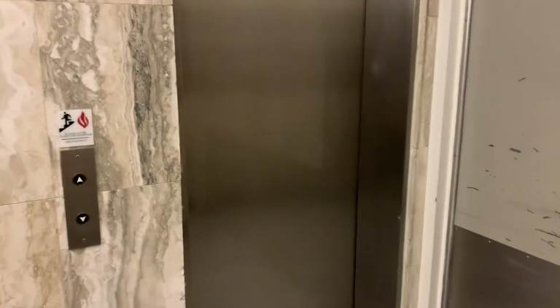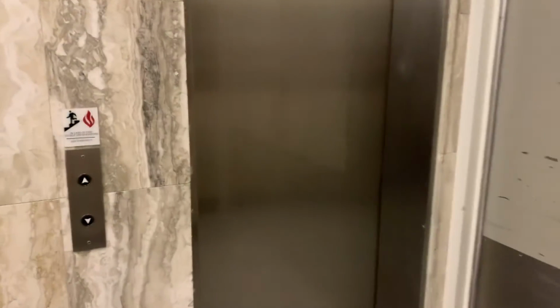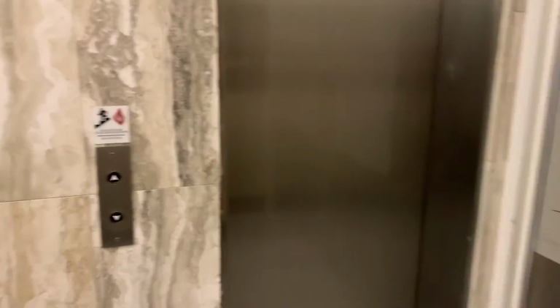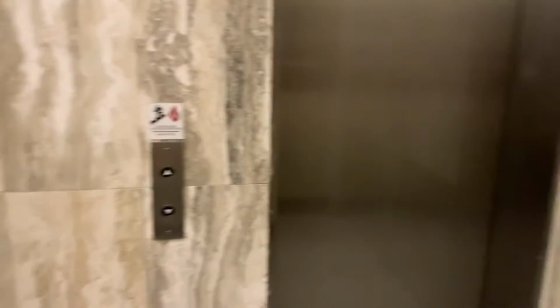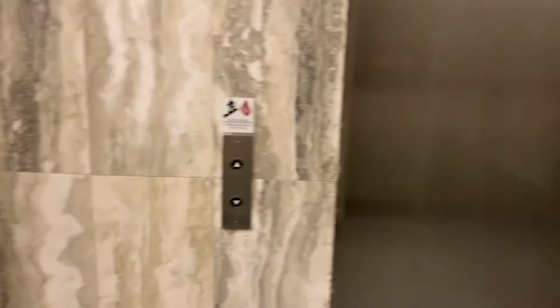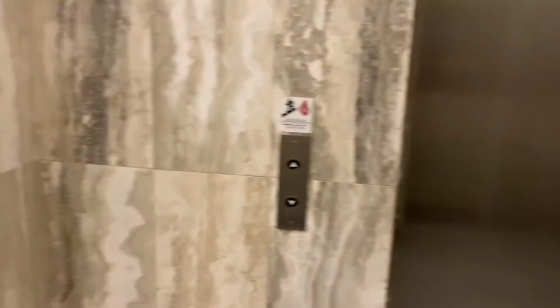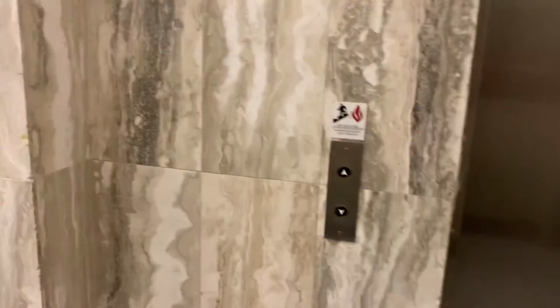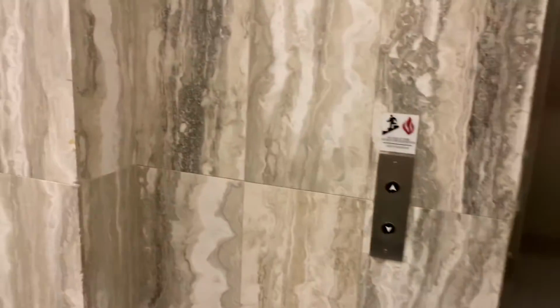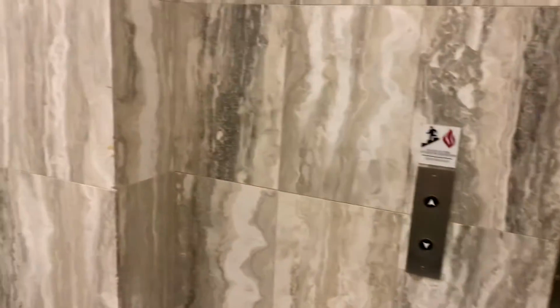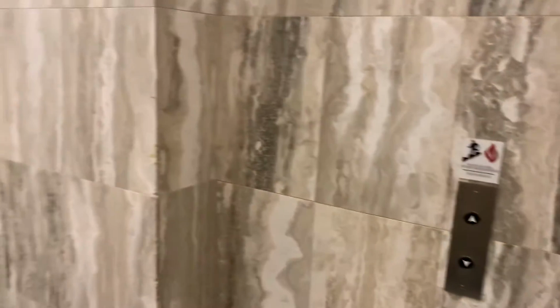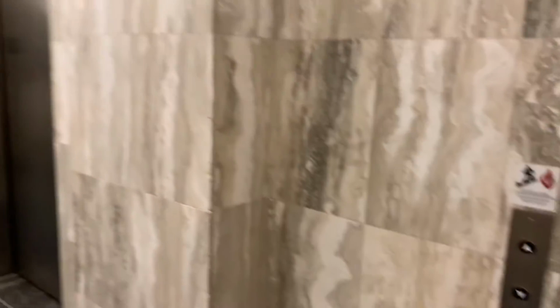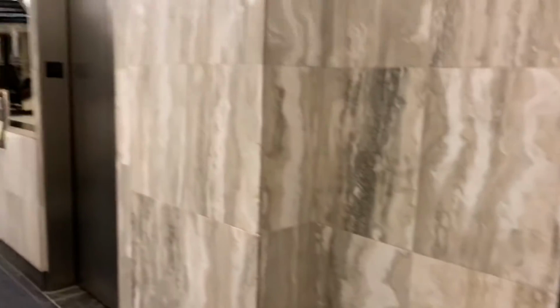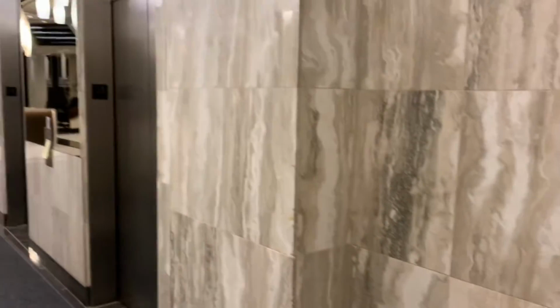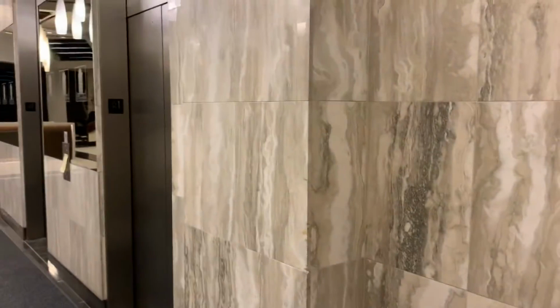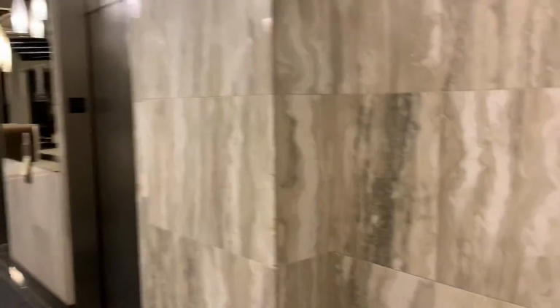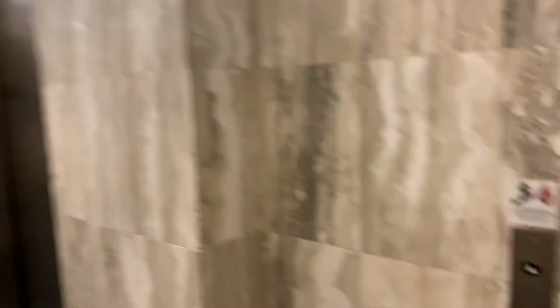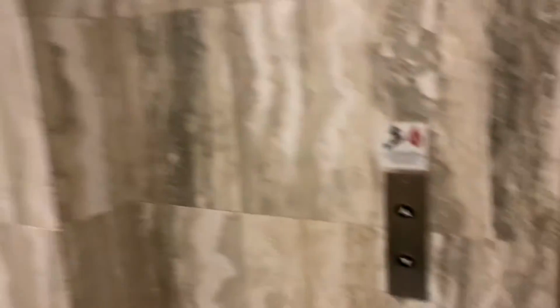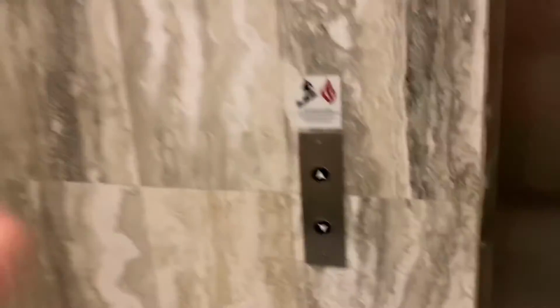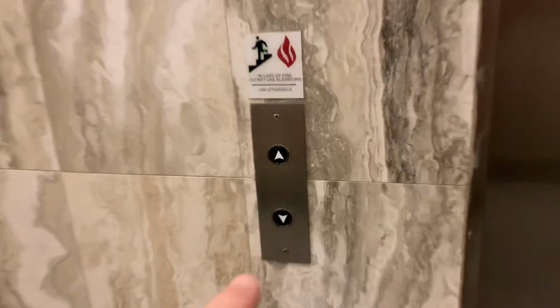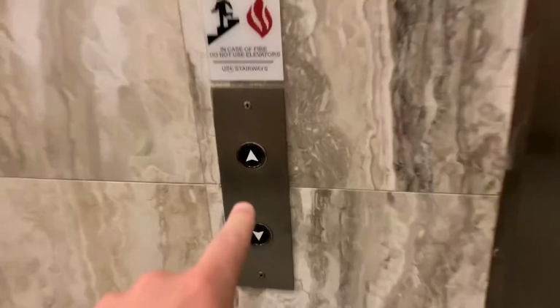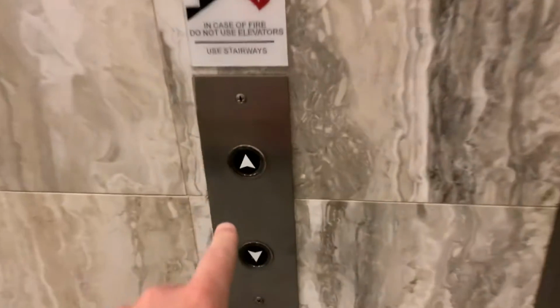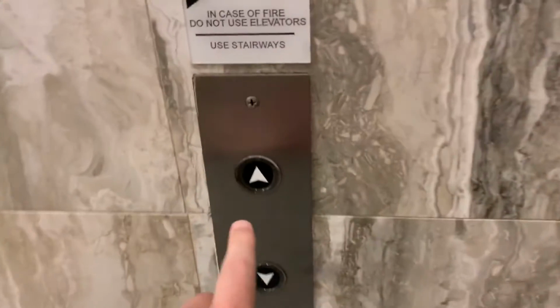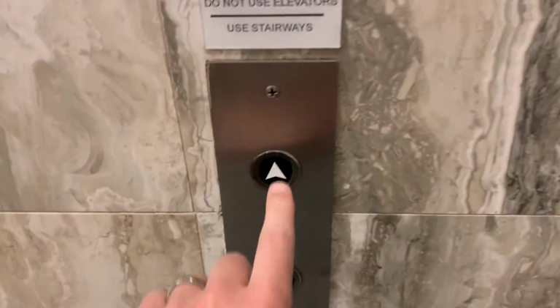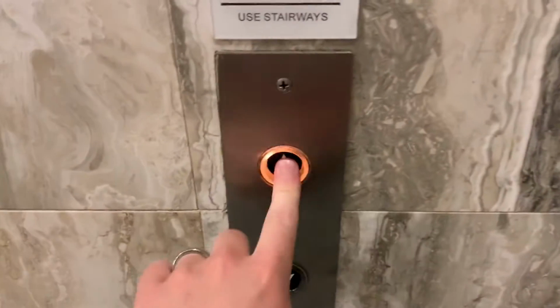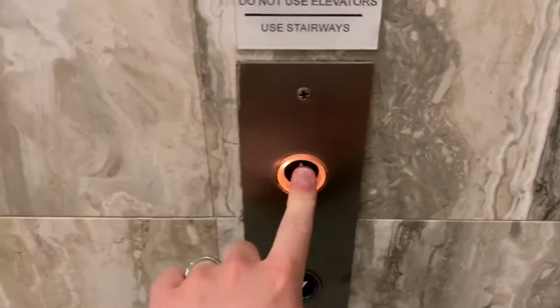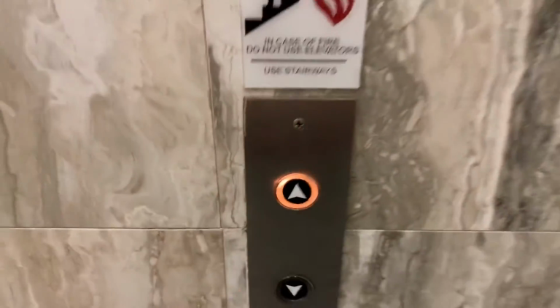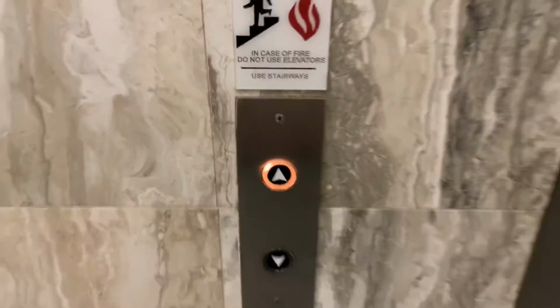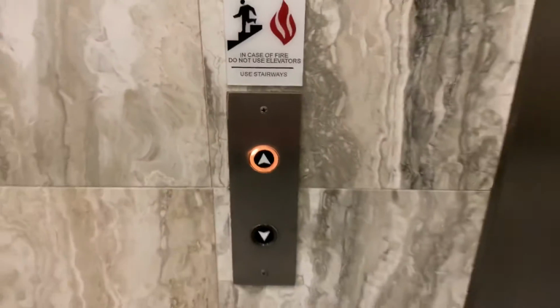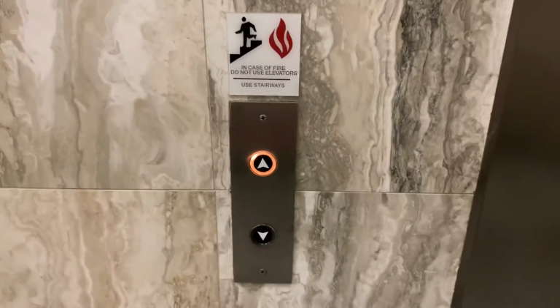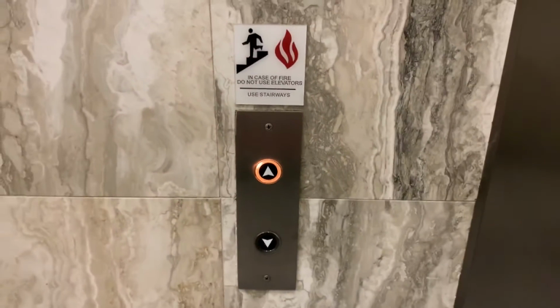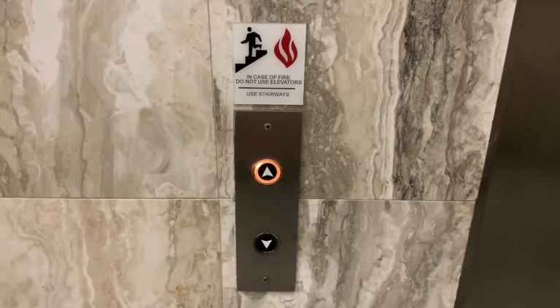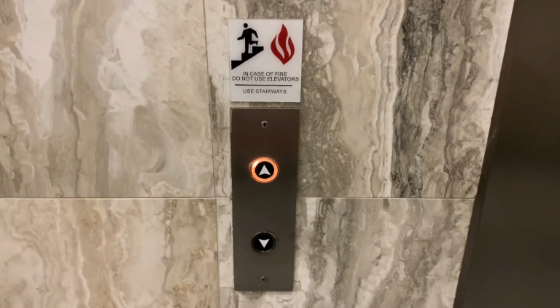This is the shuttle elevator here at First Federal Plaza in downtown Rochester, New York. I'm going to take this one up.